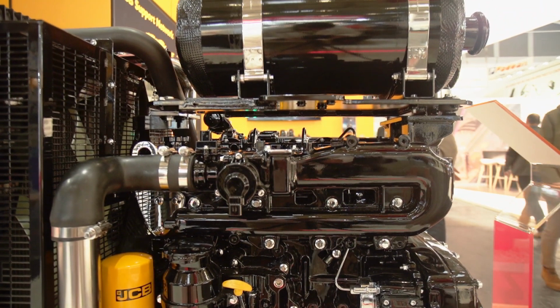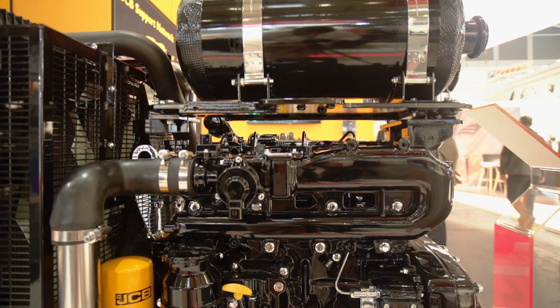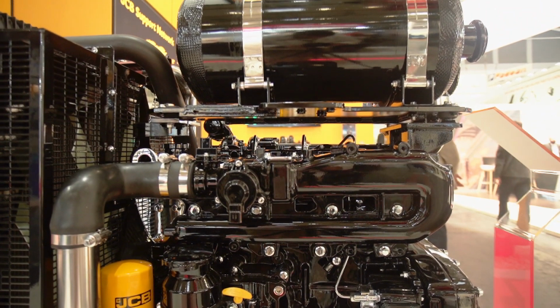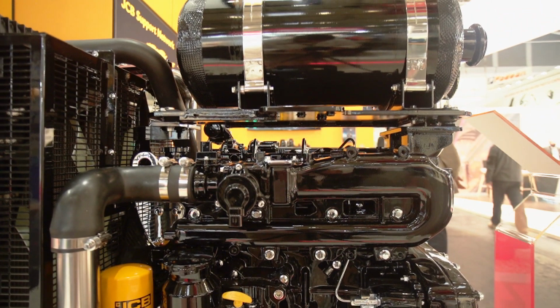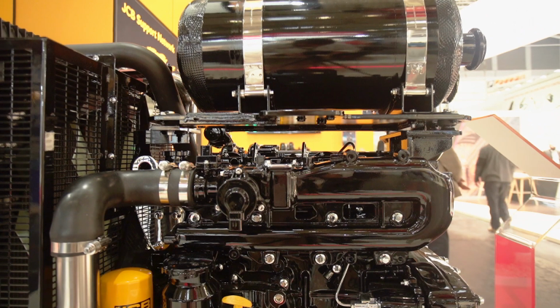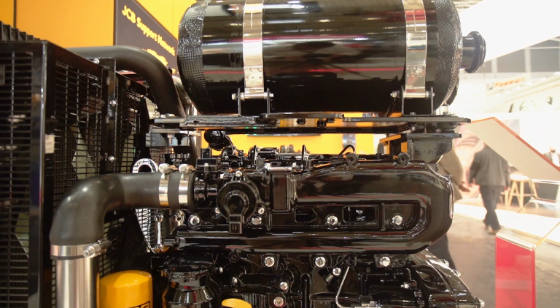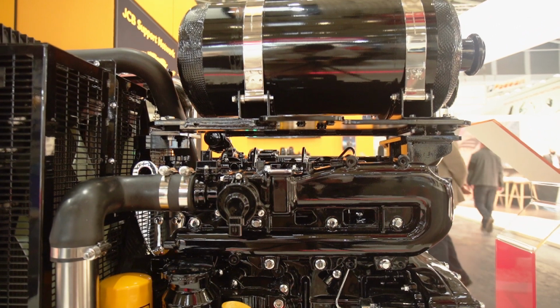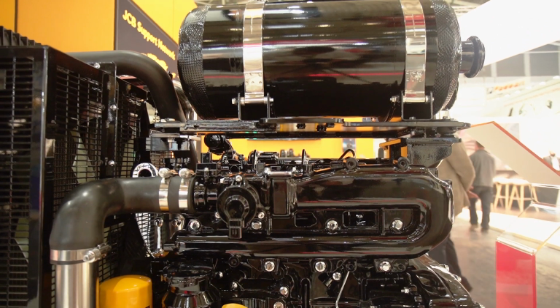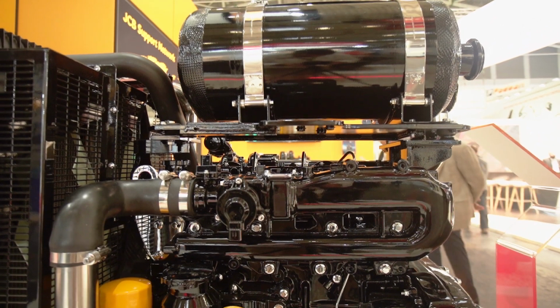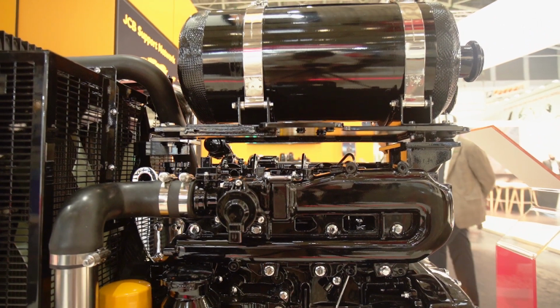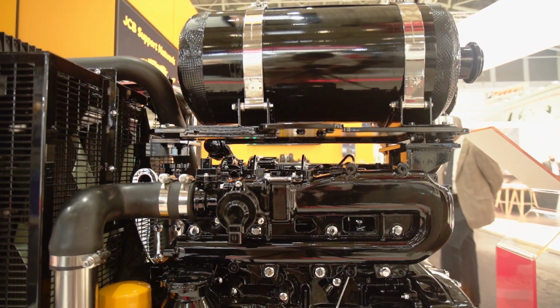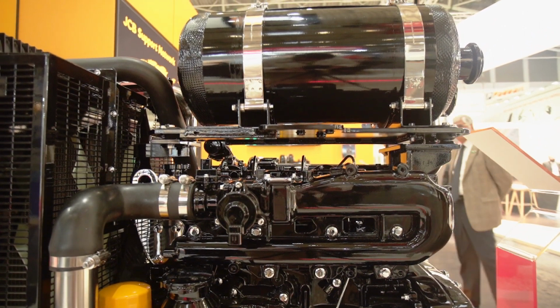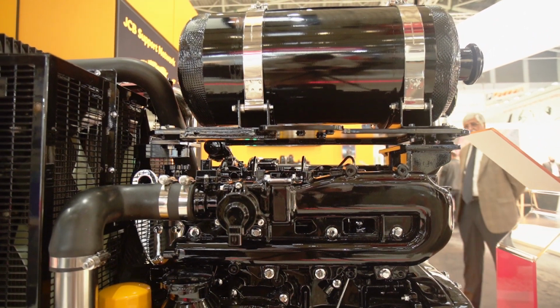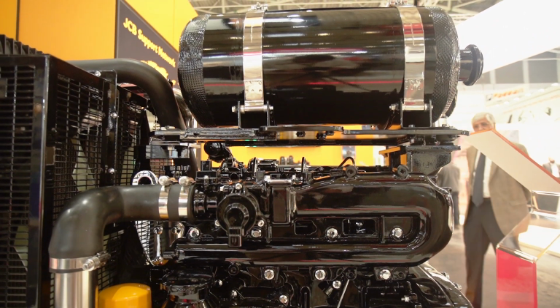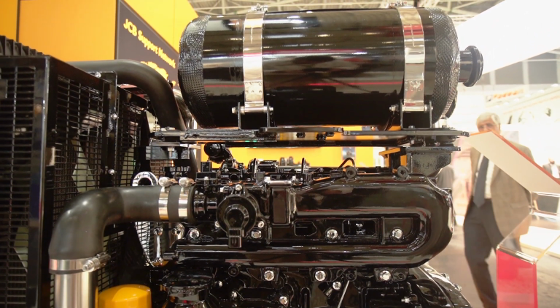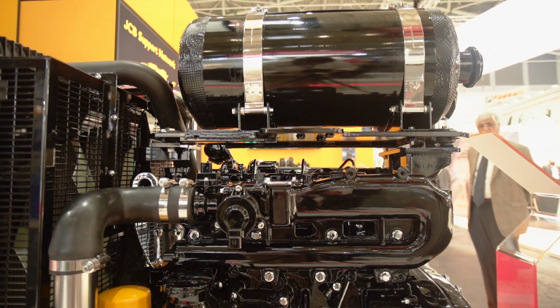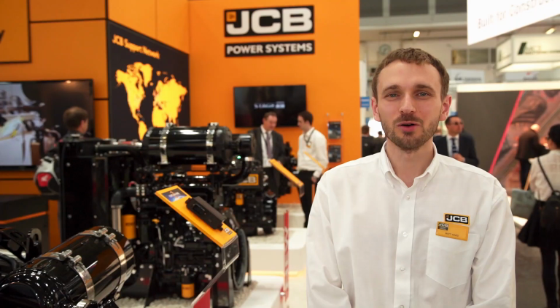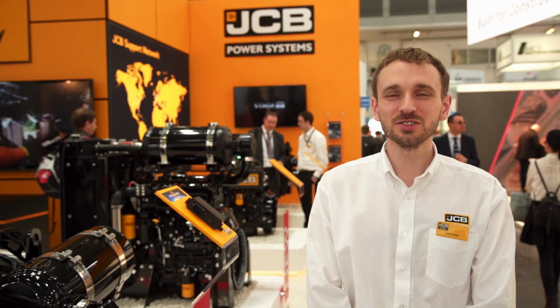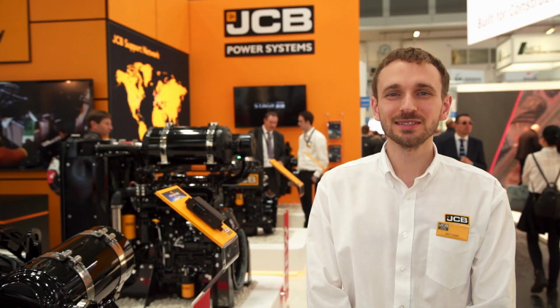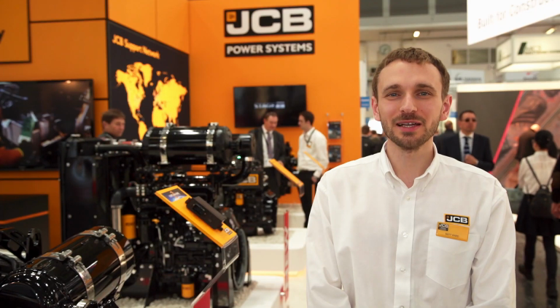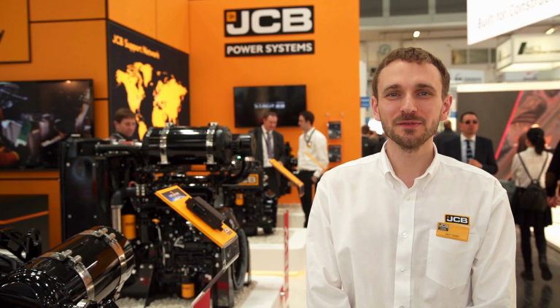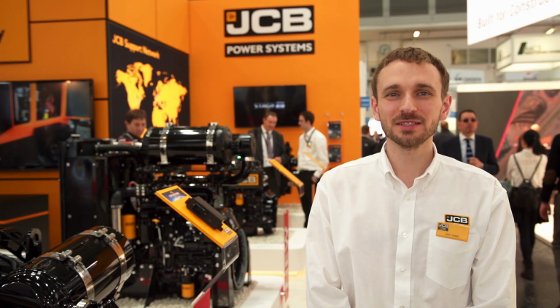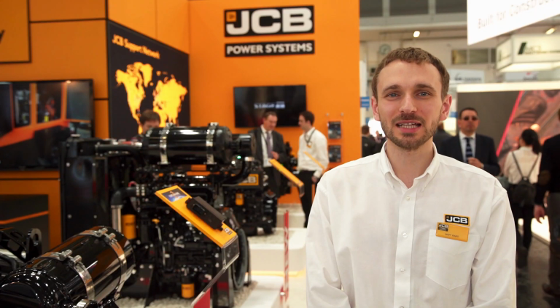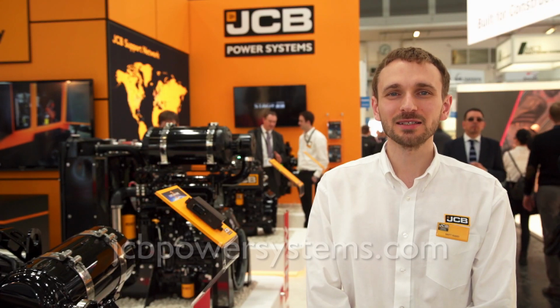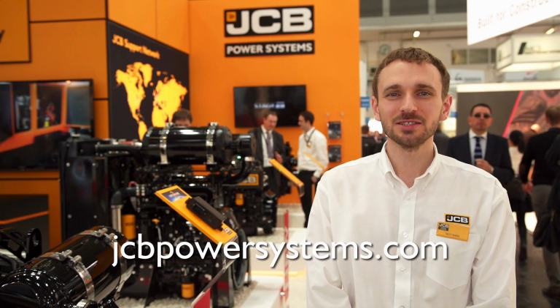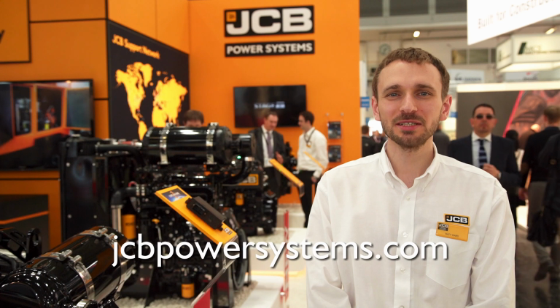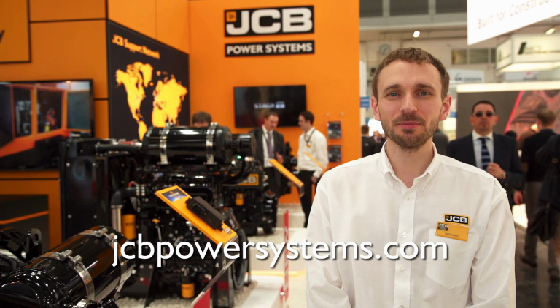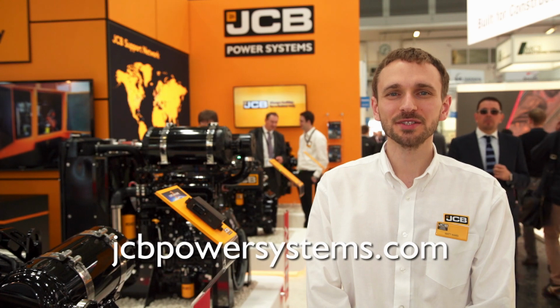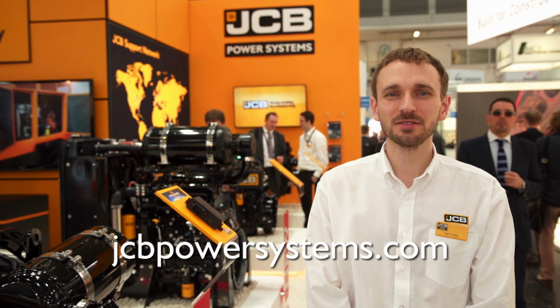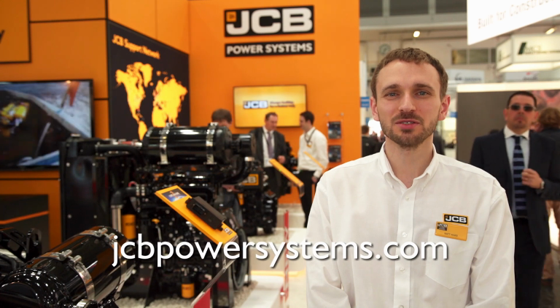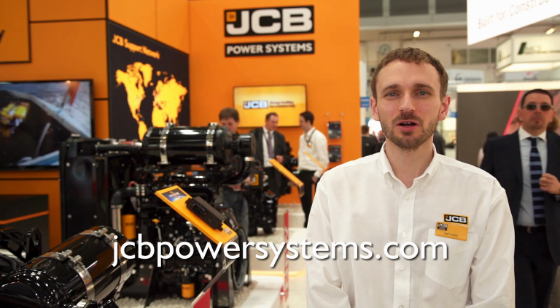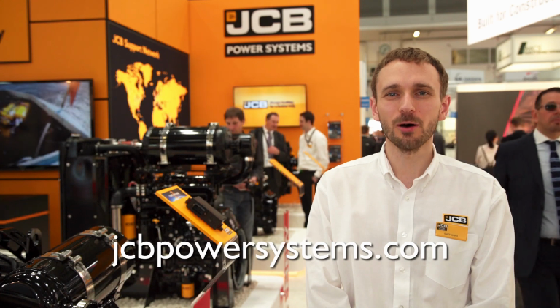Come and see us in Hall A4, Stand 313, or alternatively visit us at jcbpowersystems.com.